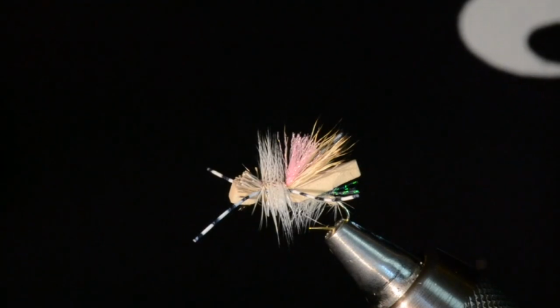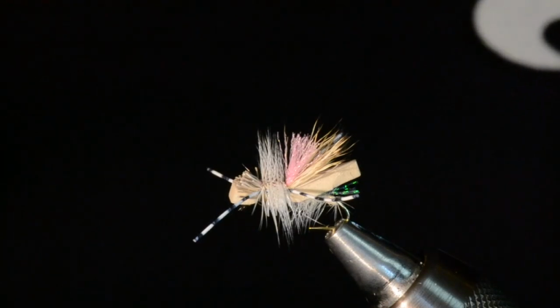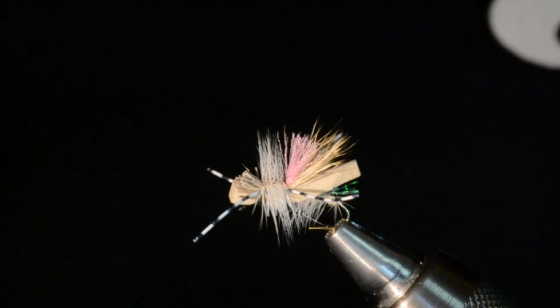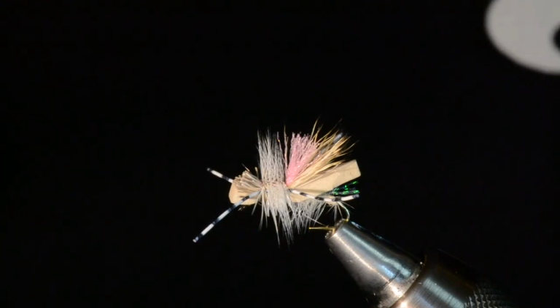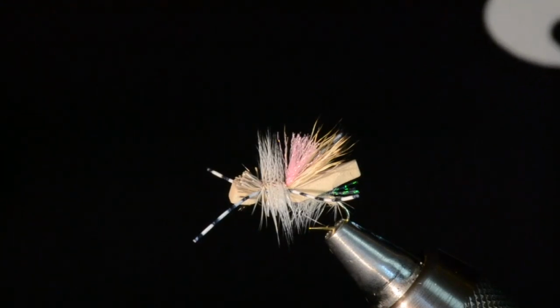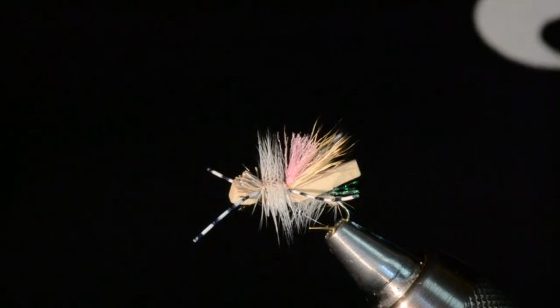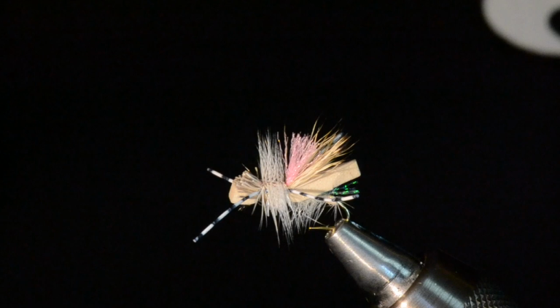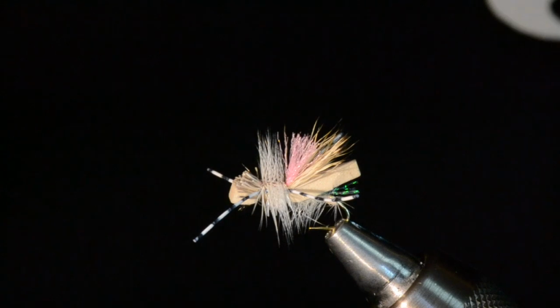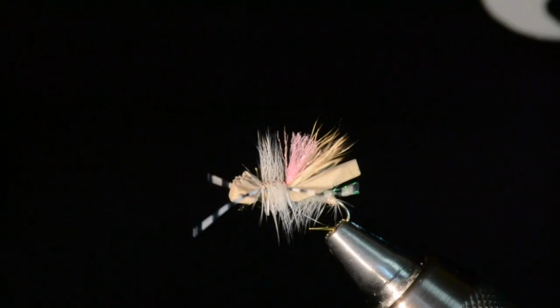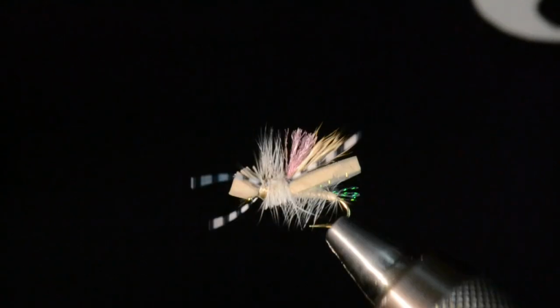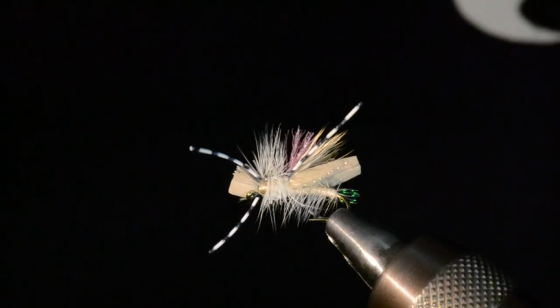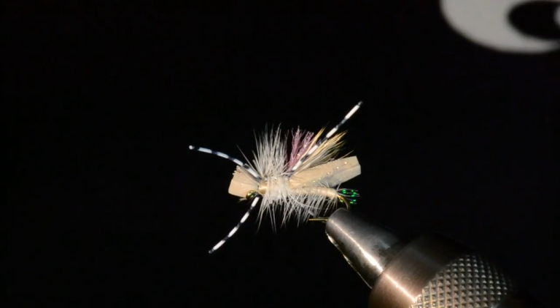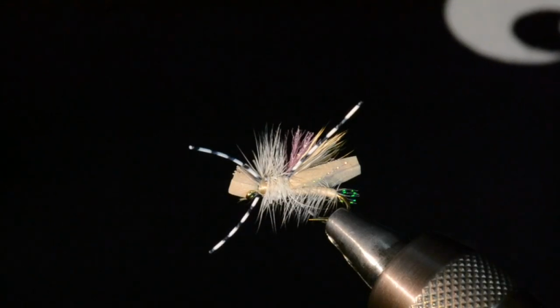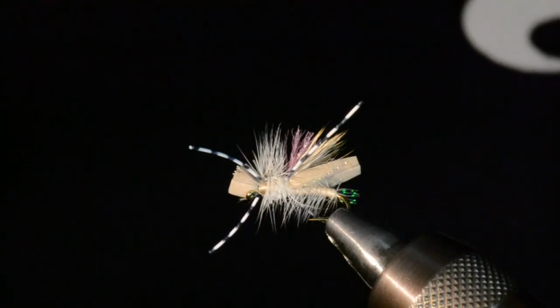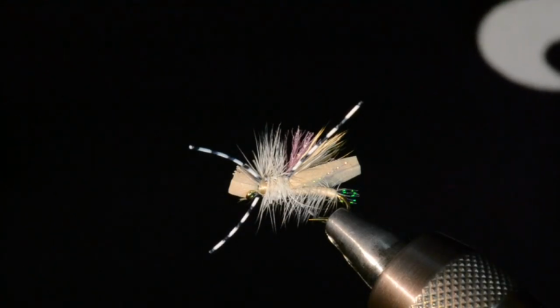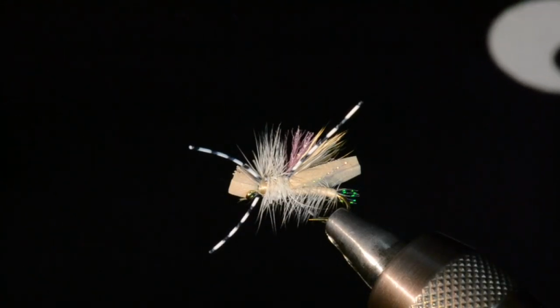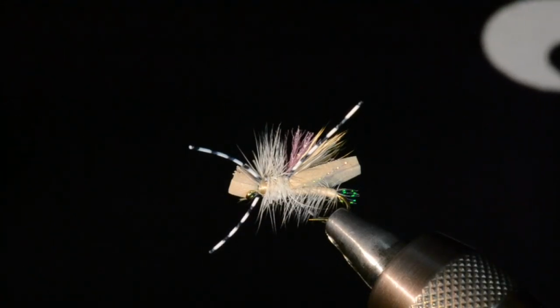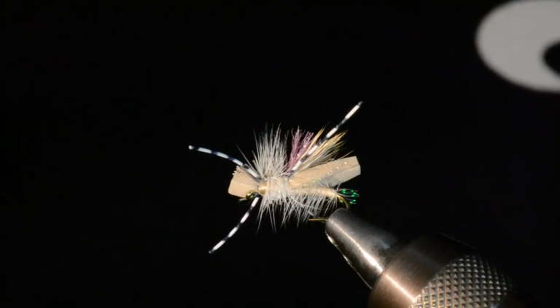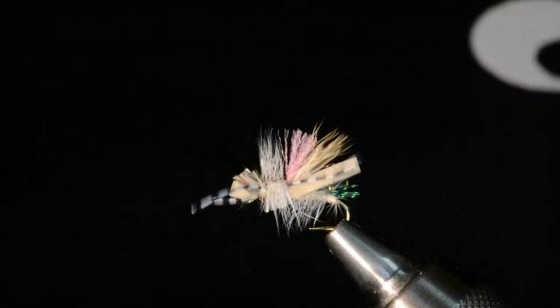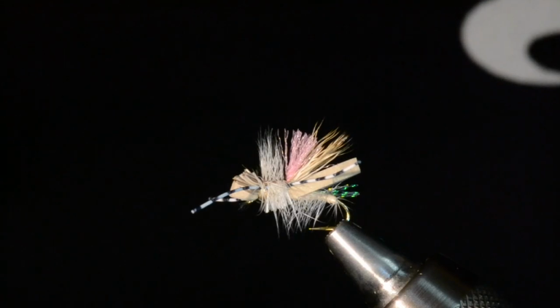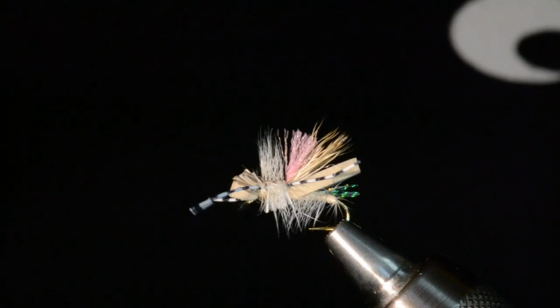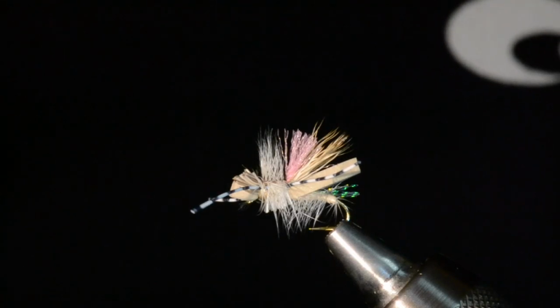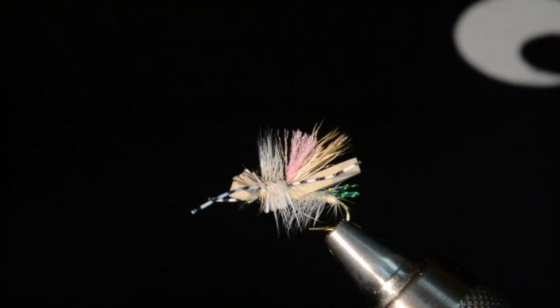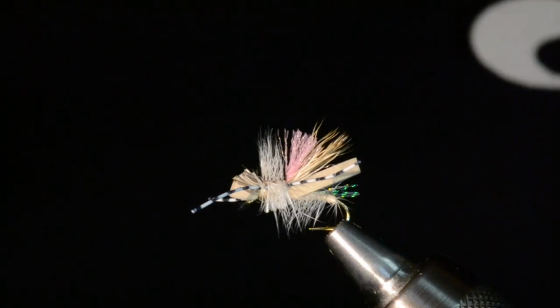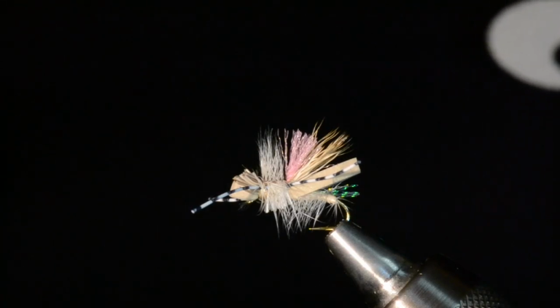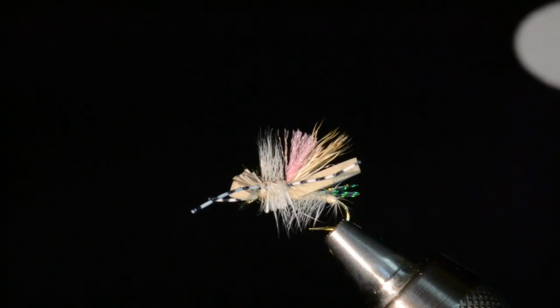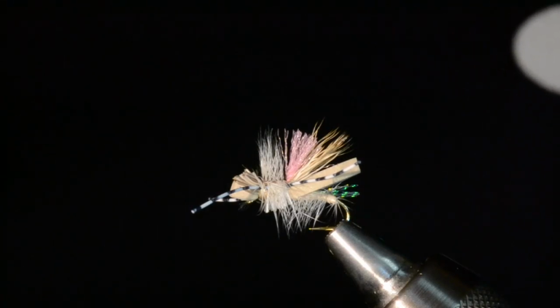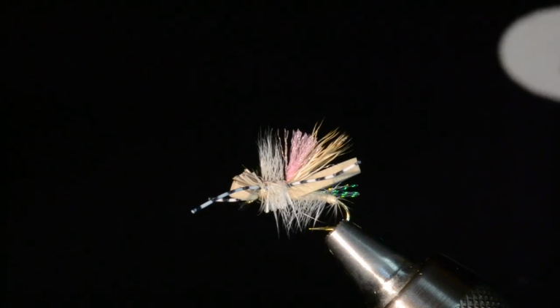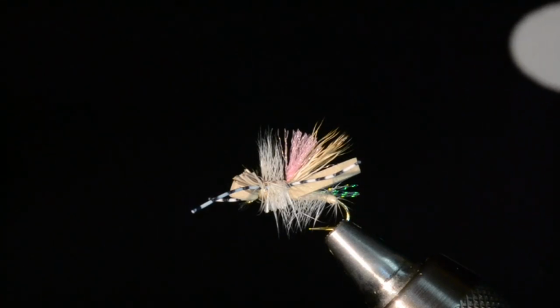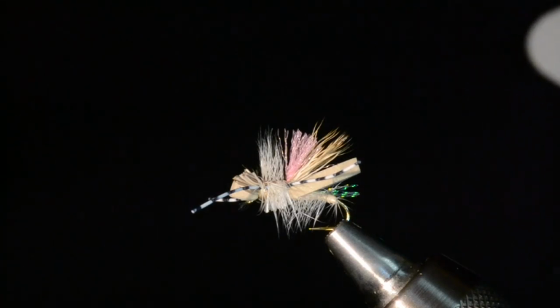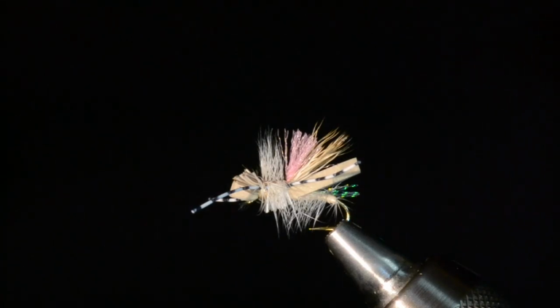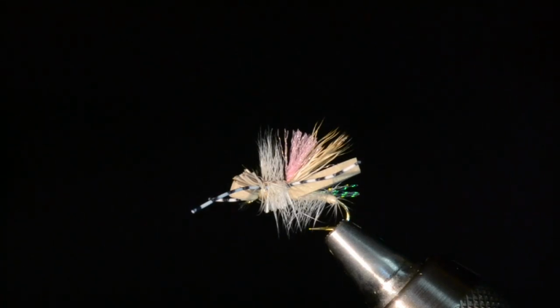I've got a finished Superior Spruce Moth in my vise right here — there's the finished product. I'm going to pop this guy out and we'll get after it. Let's tie one up.